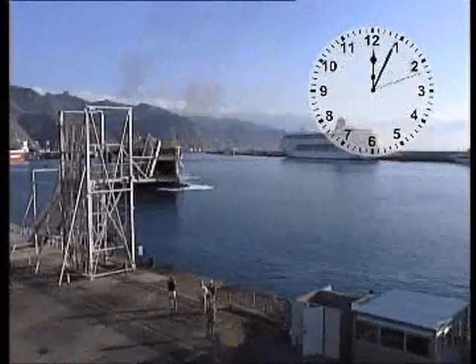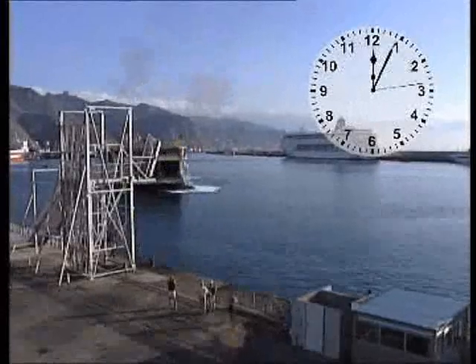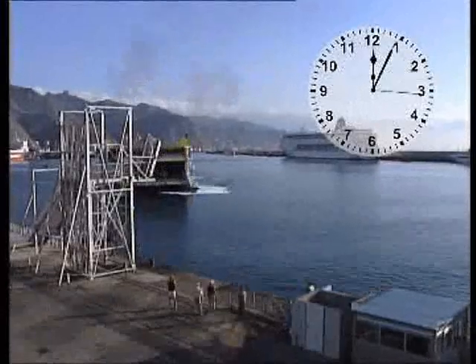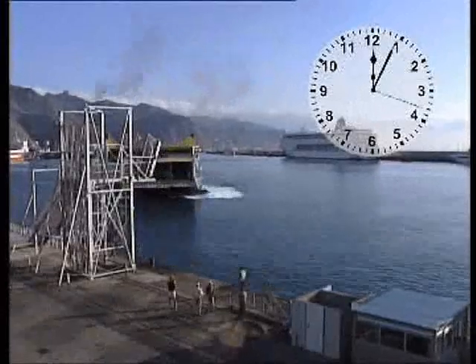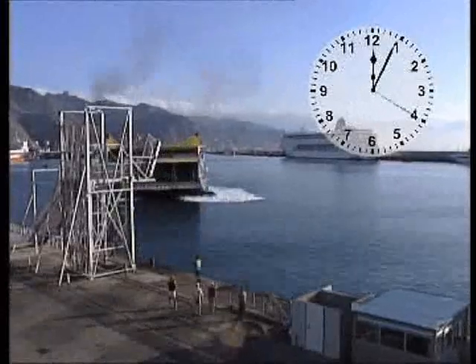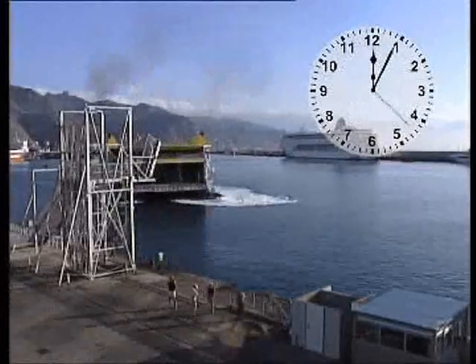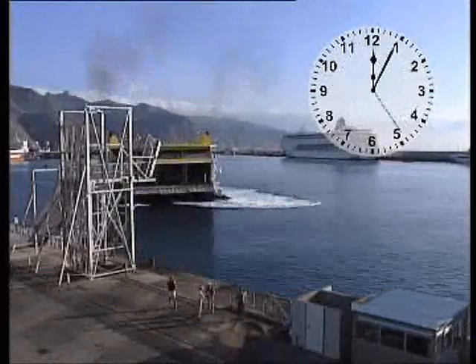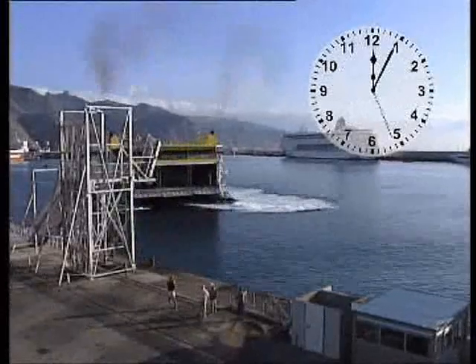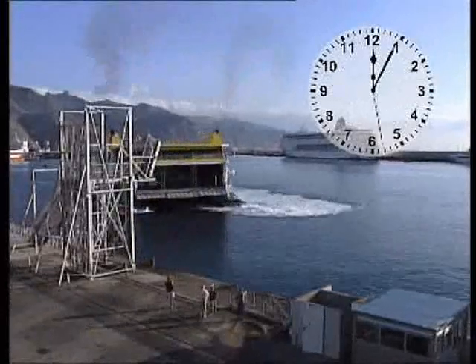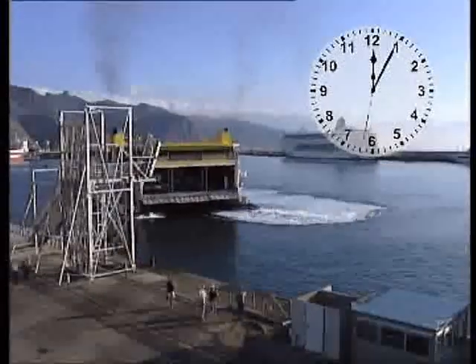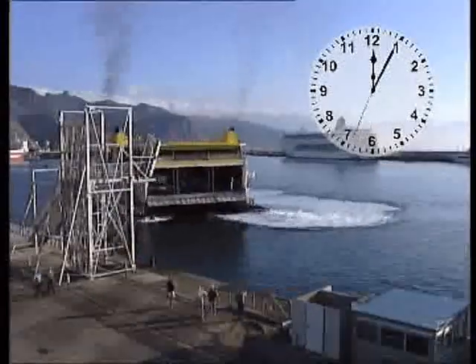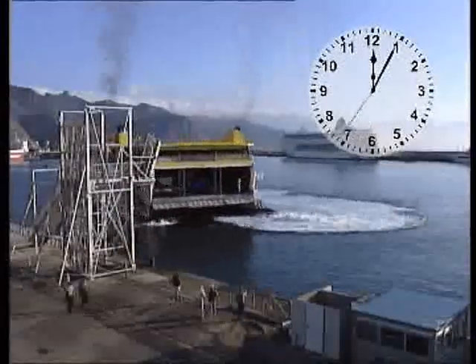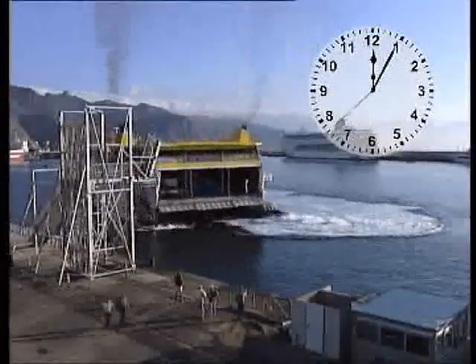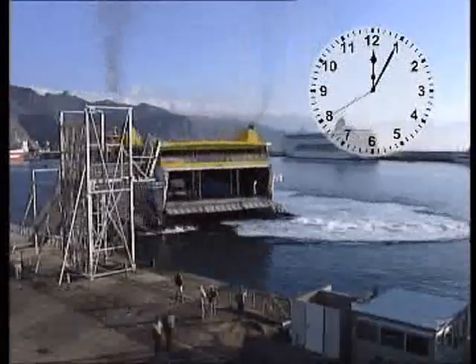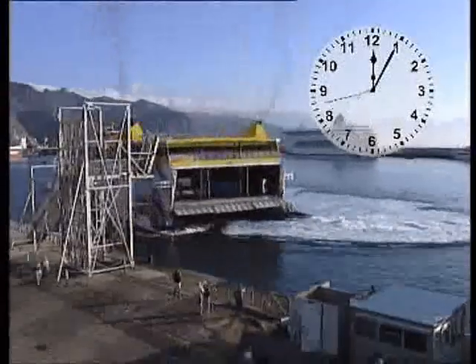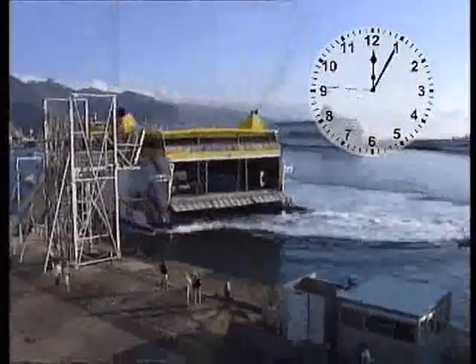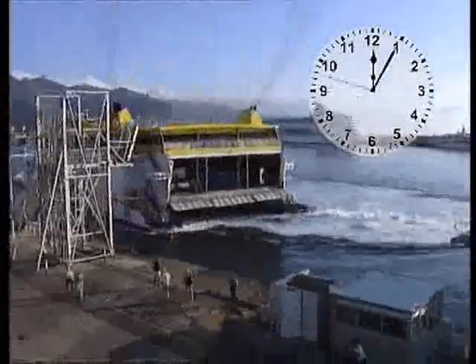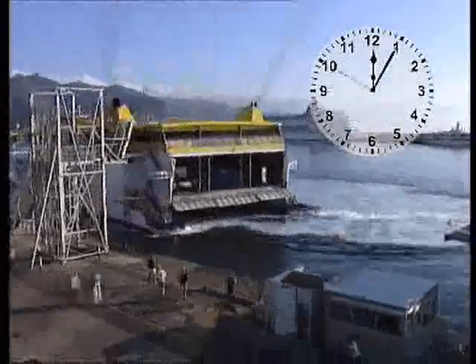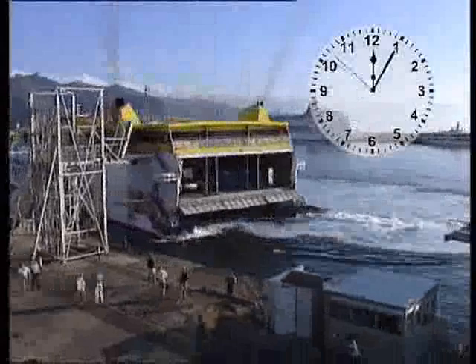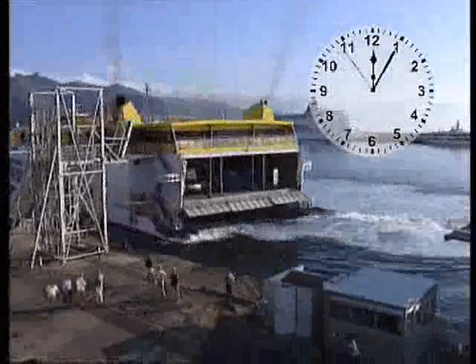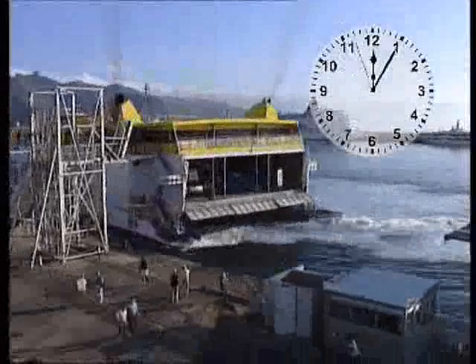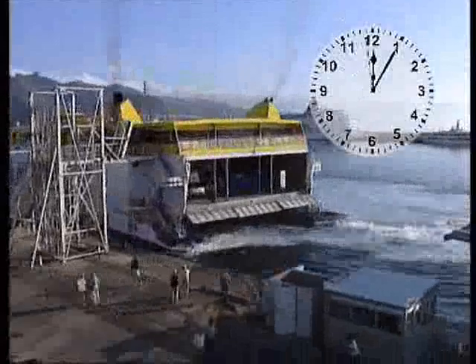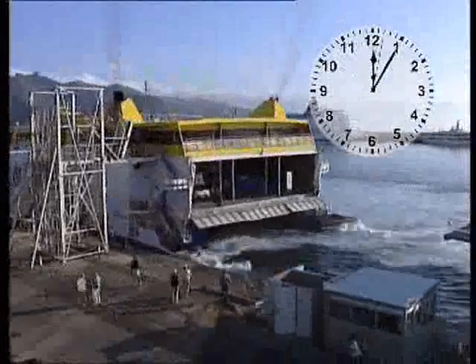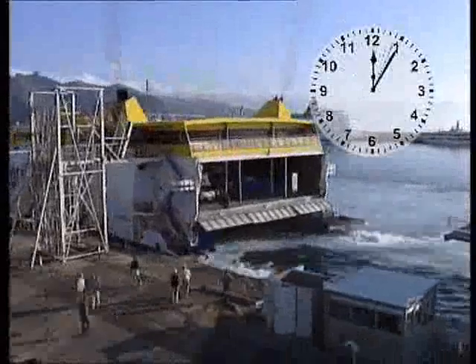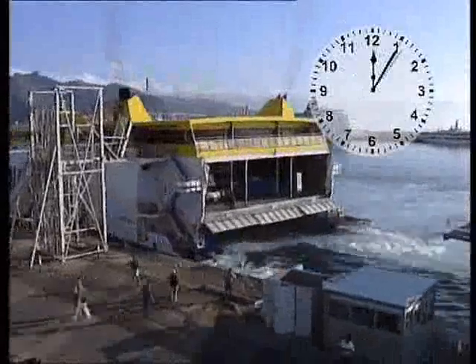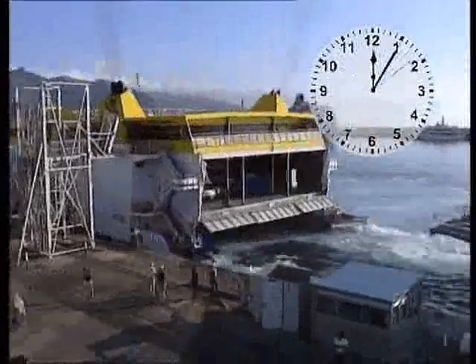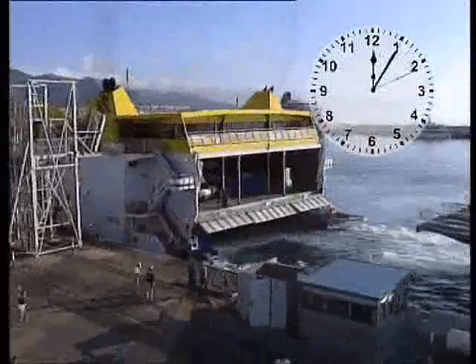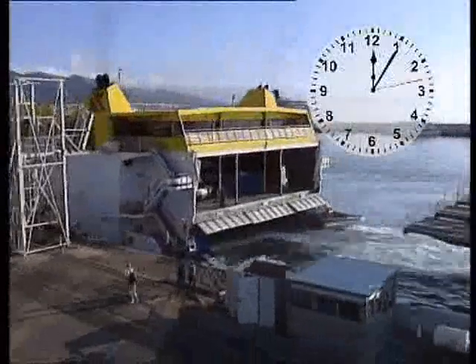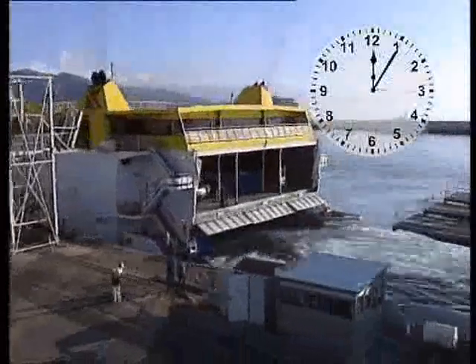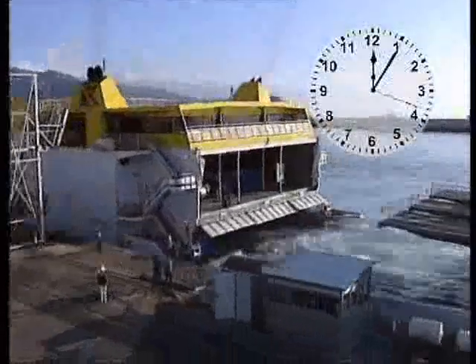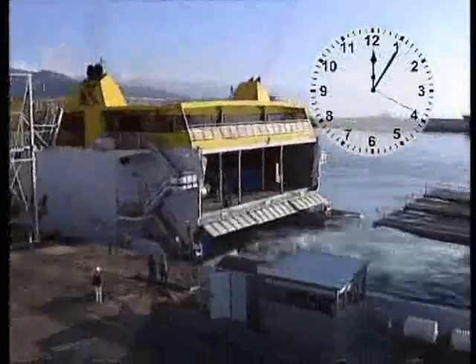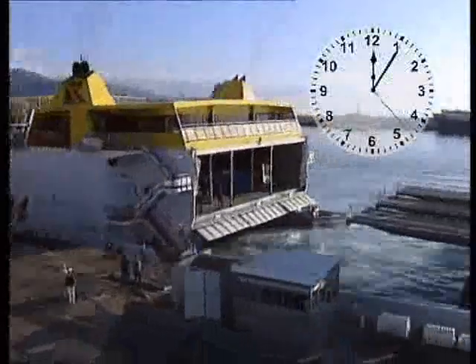In Tenerife, Fred Olsen use a facility with three ramps that lower into lugs on the stern of the ship.